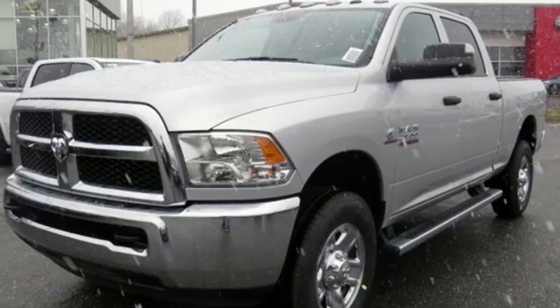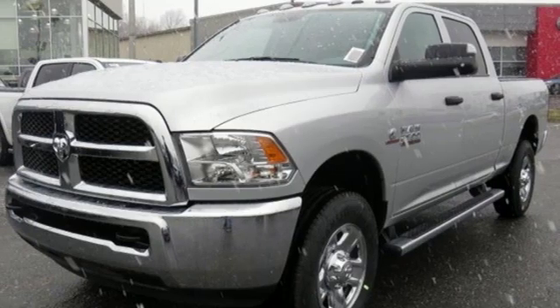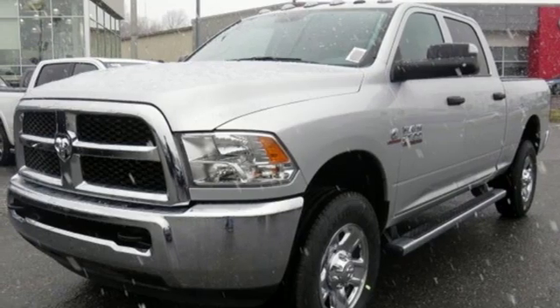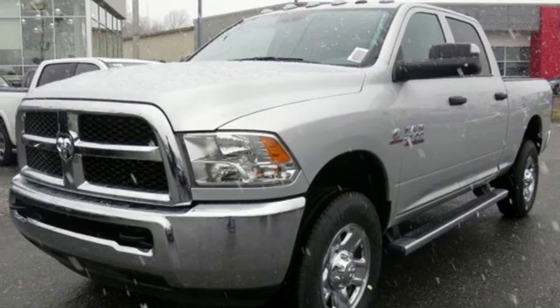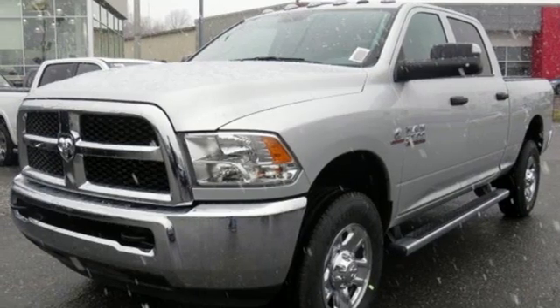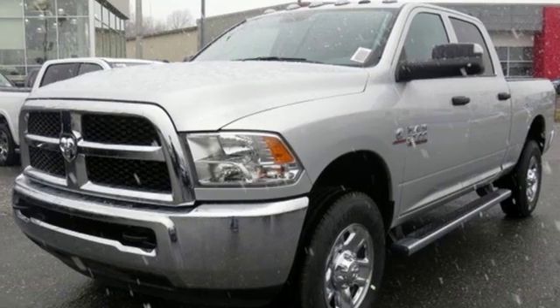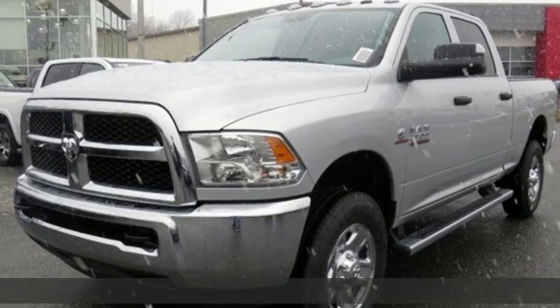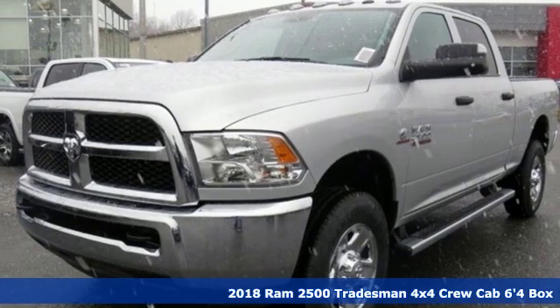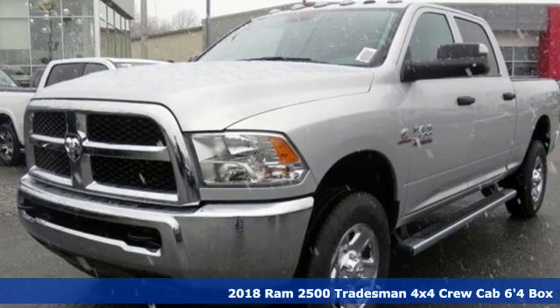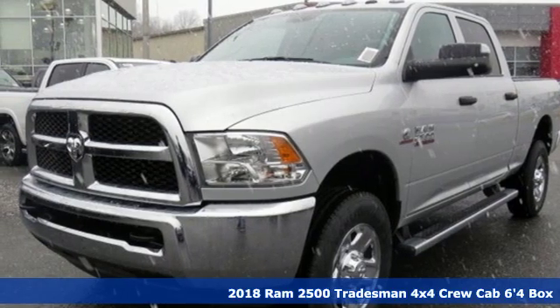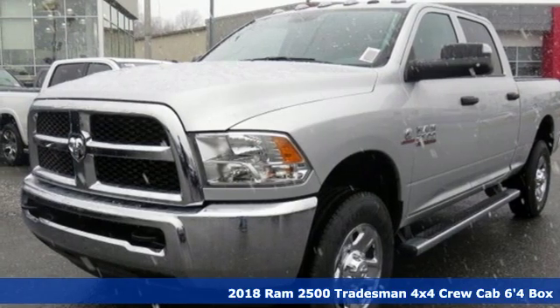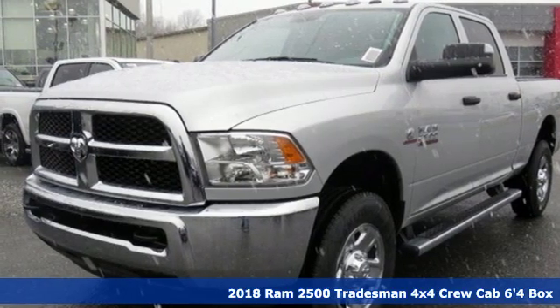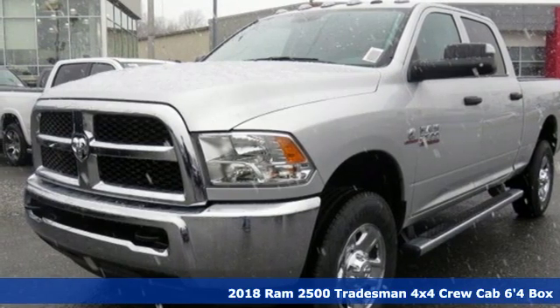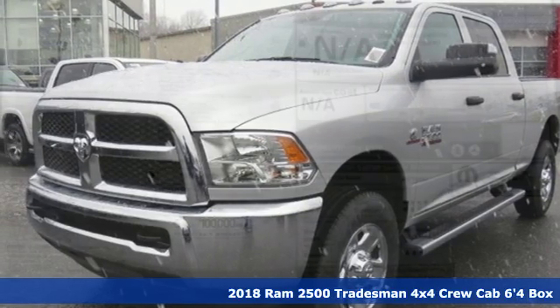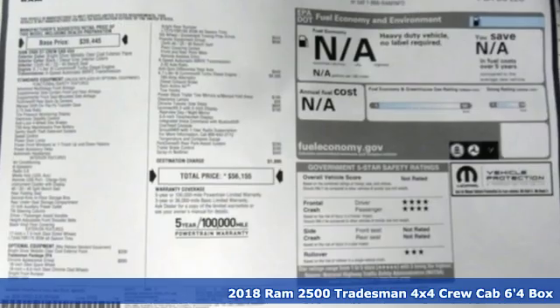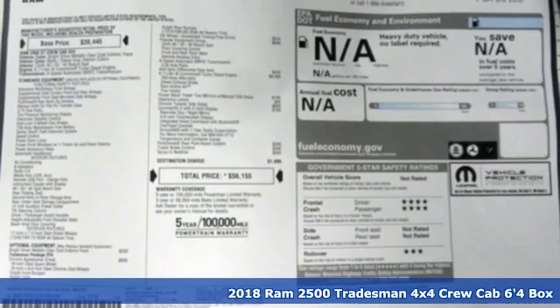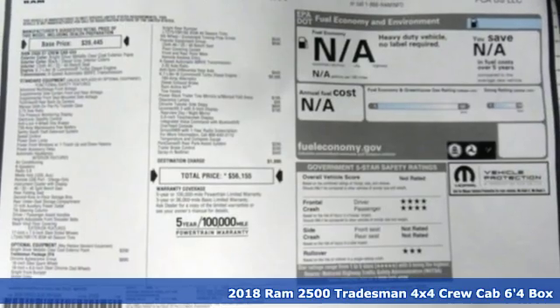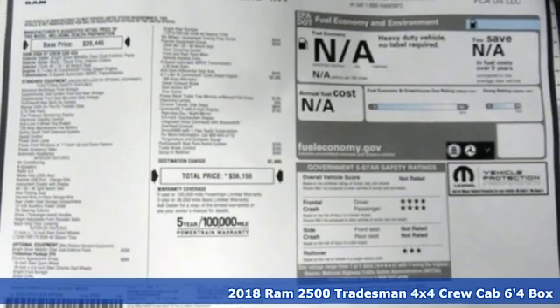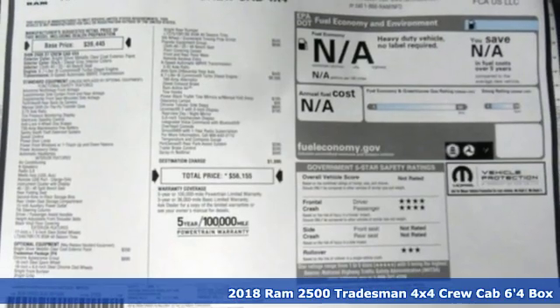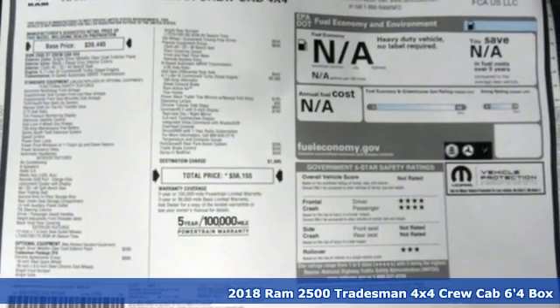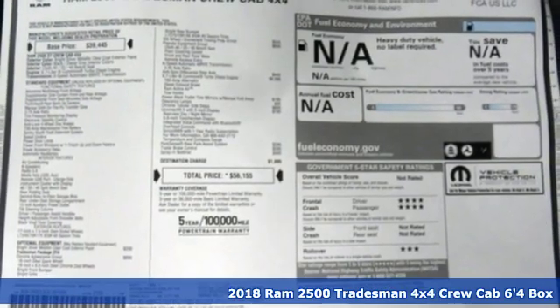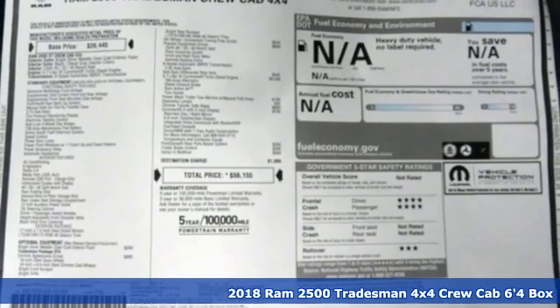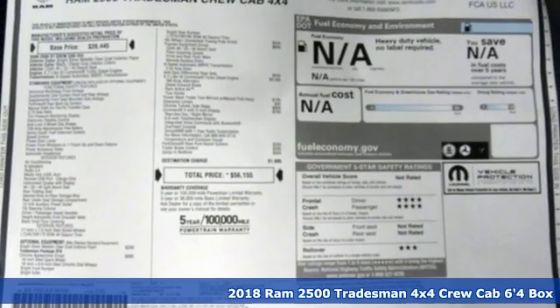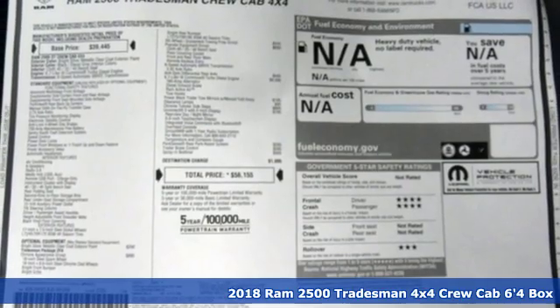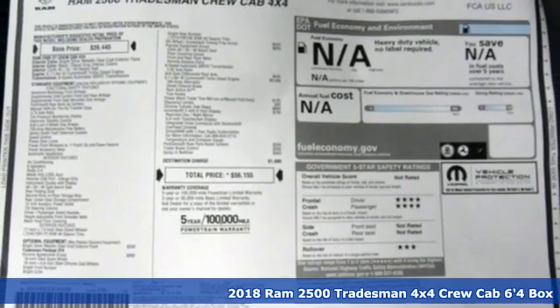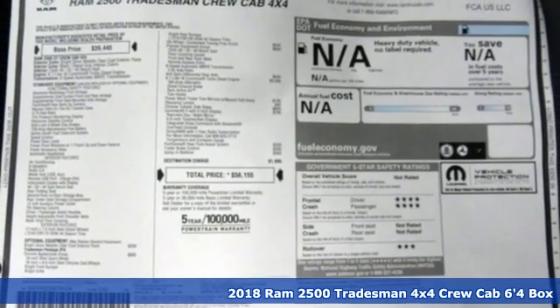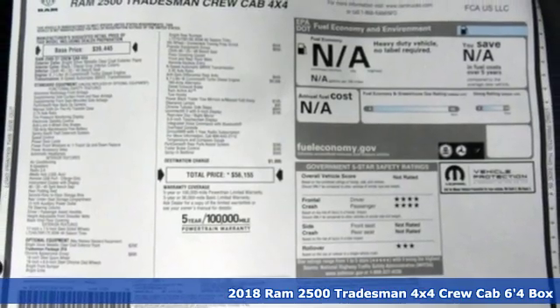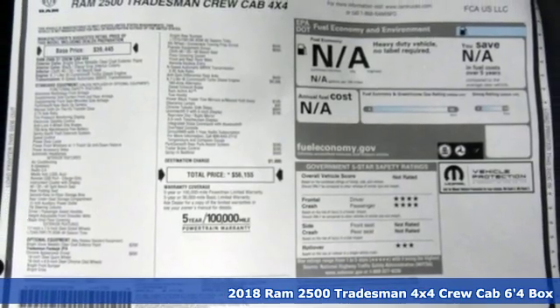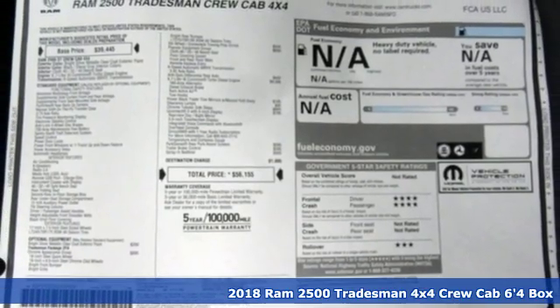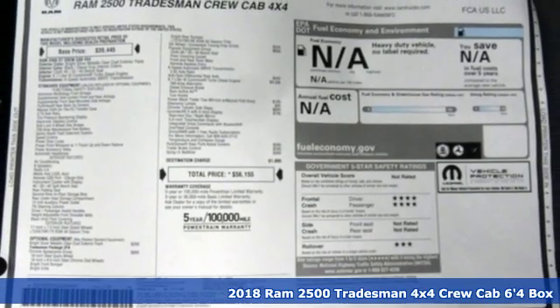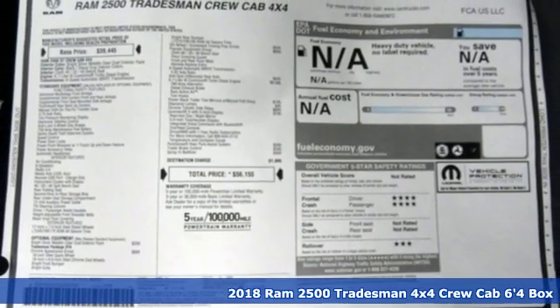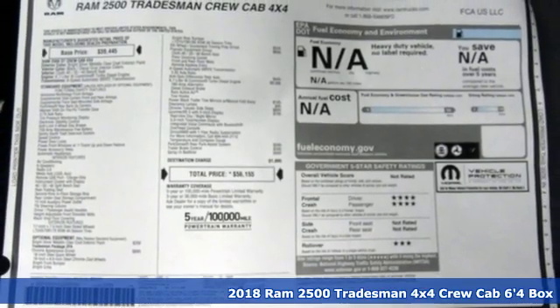It's a new 2018 Ram 2500. Engineered to get things done. Engineered to be a Ram.